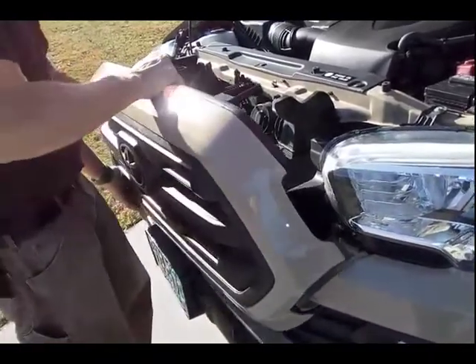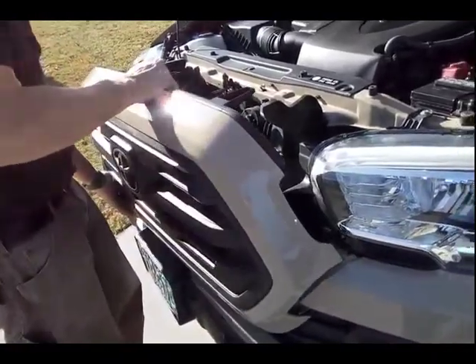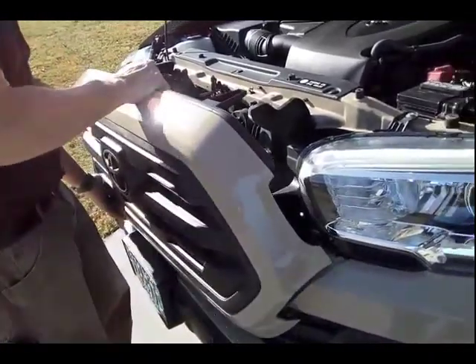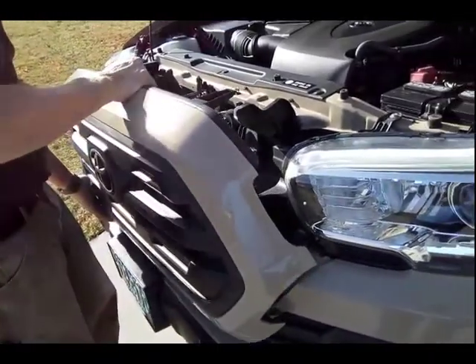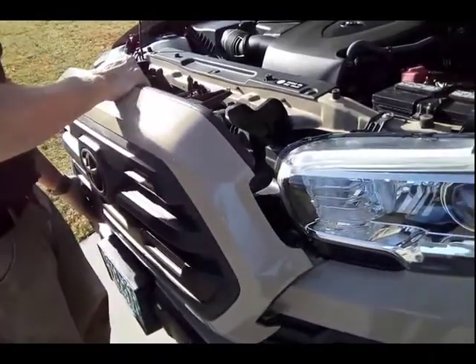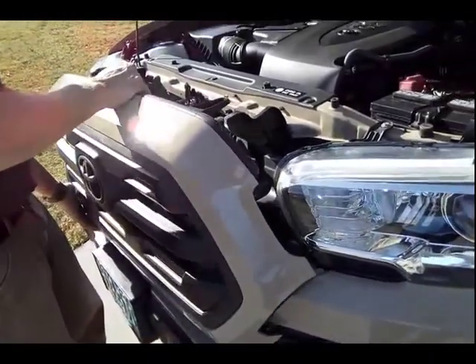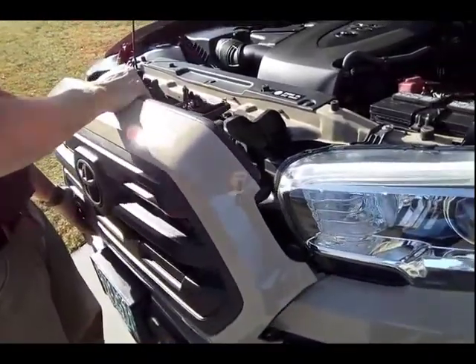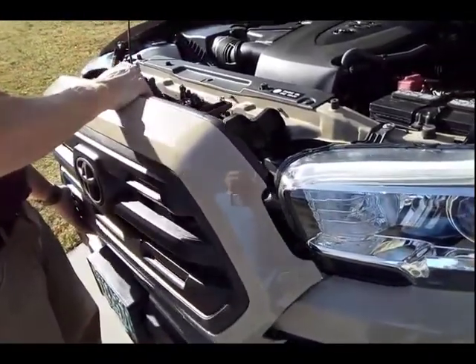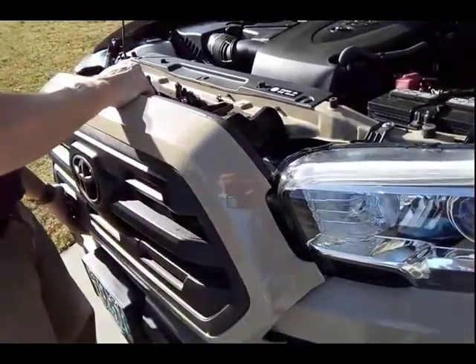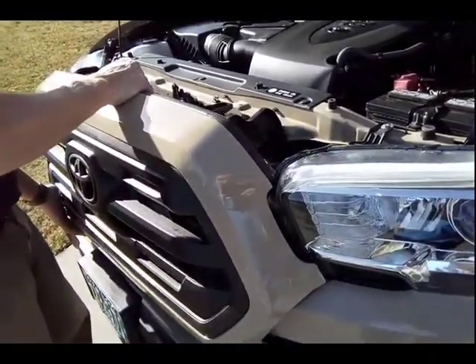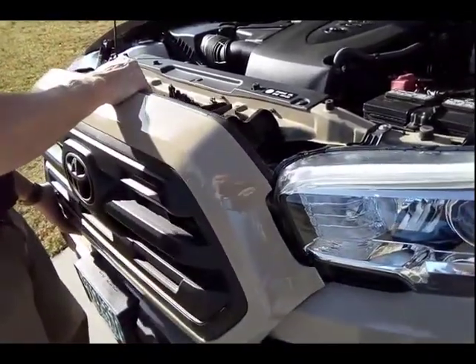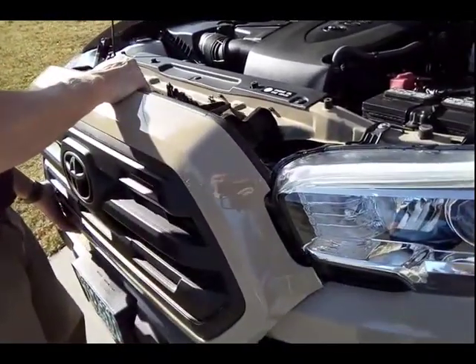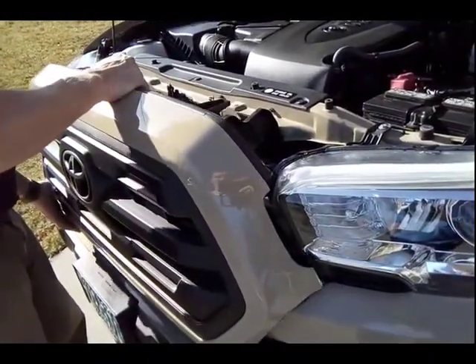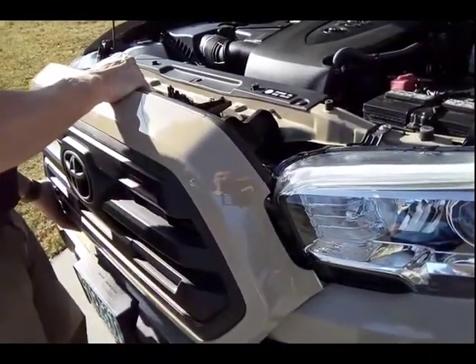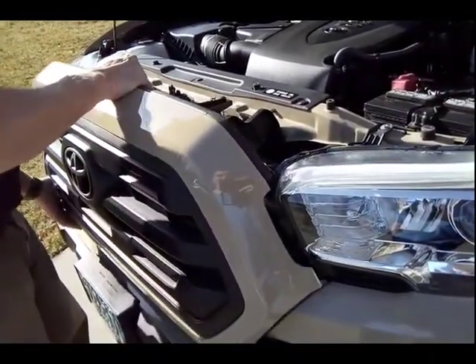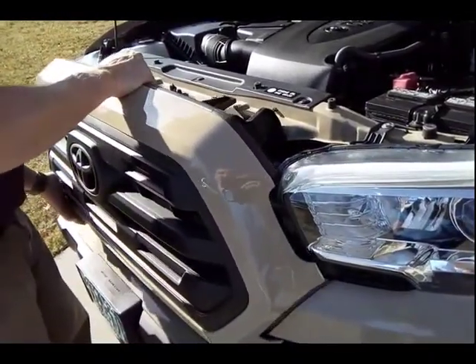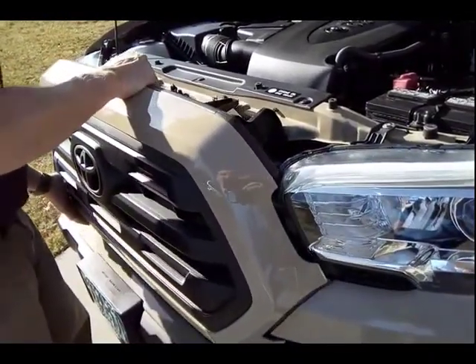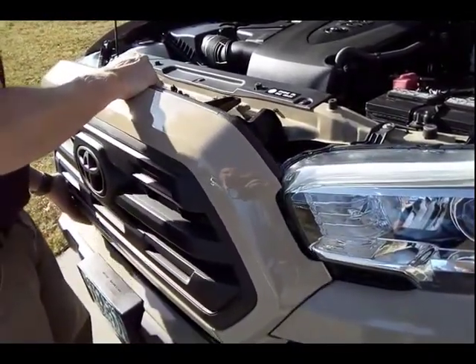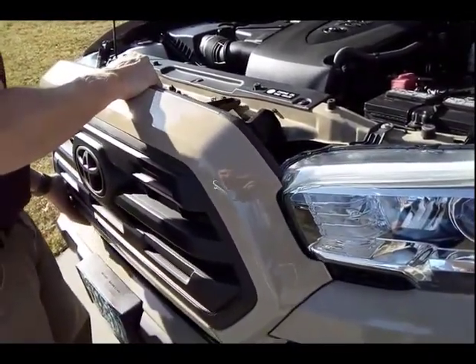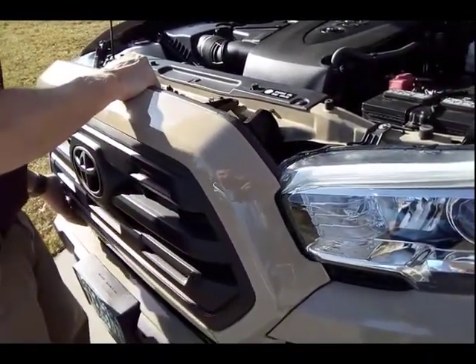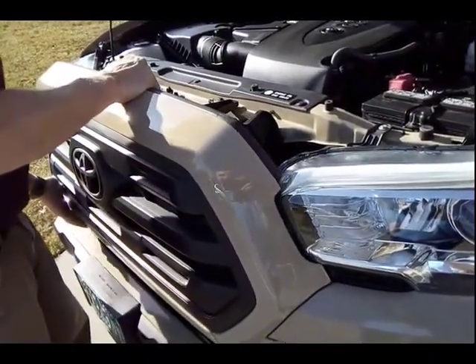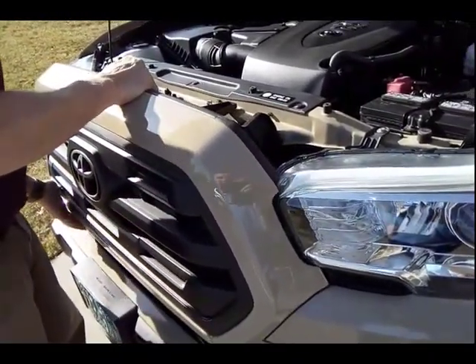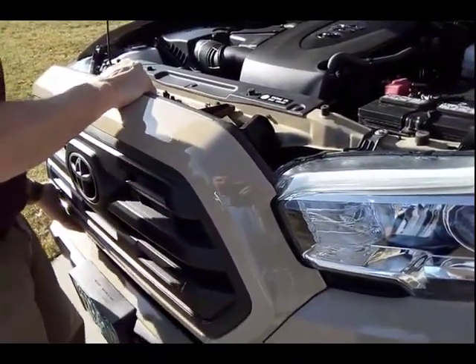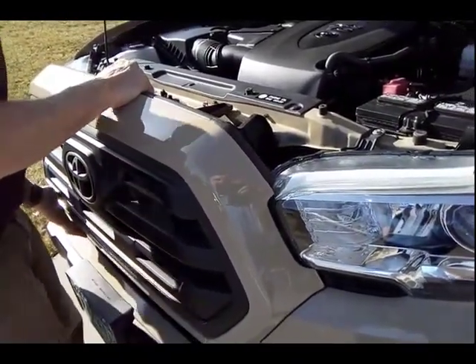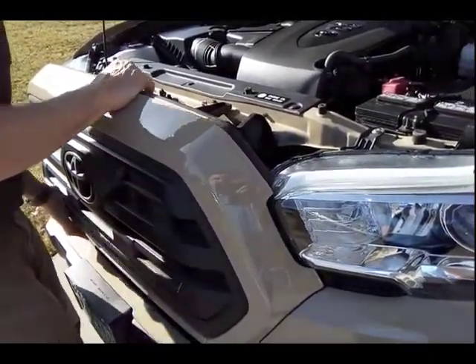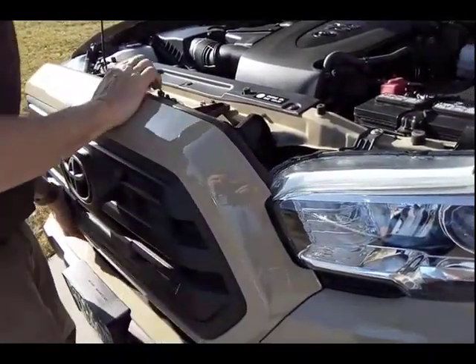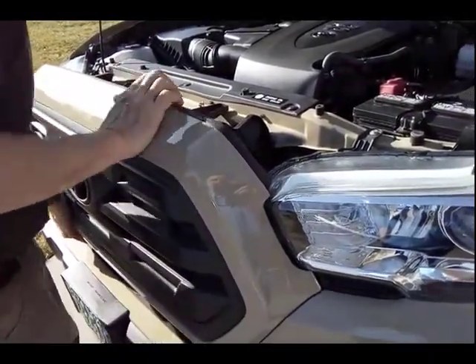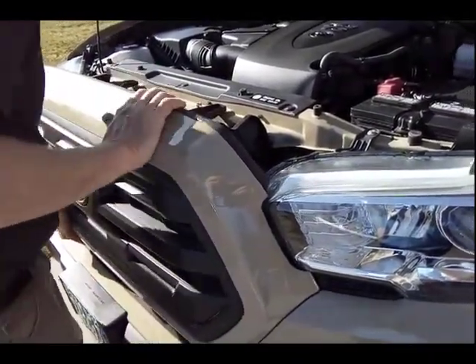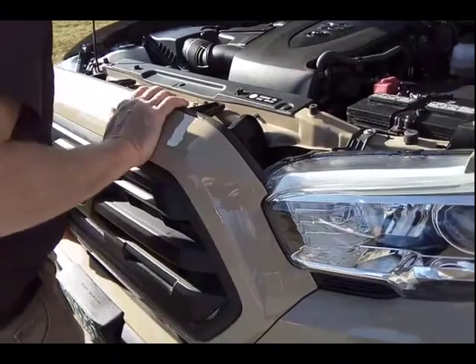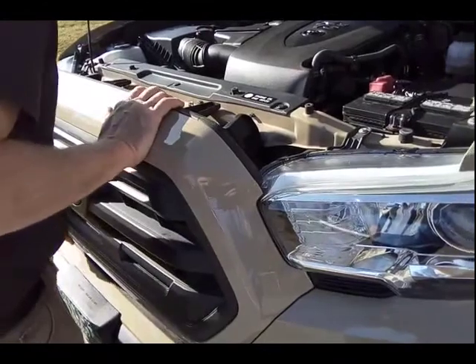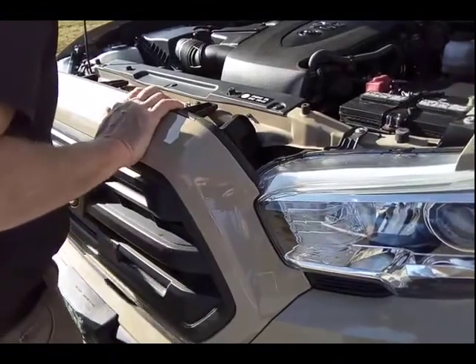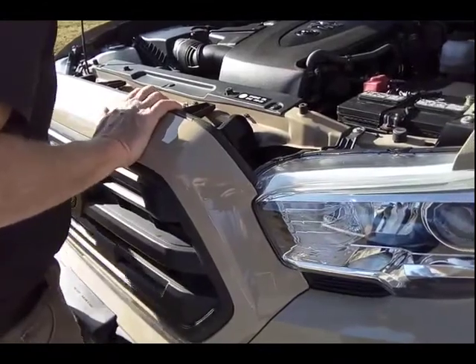So I installed the painted grille, and now I'm going to put it on.